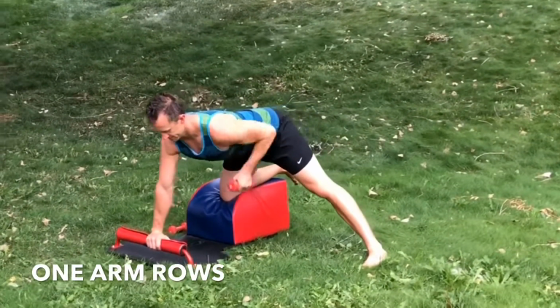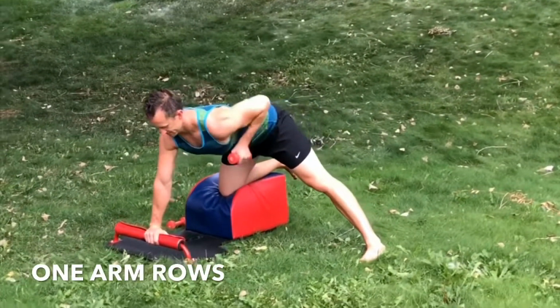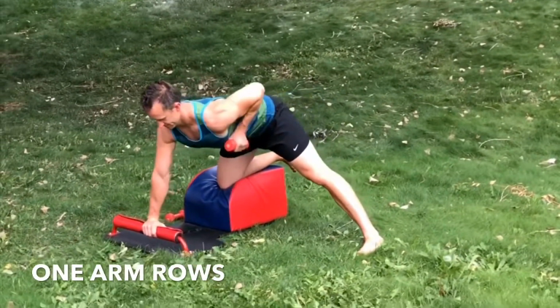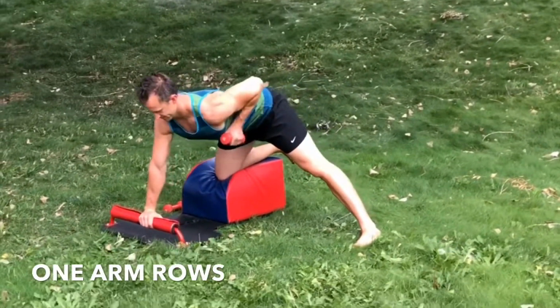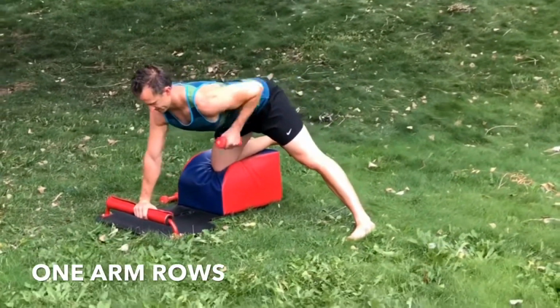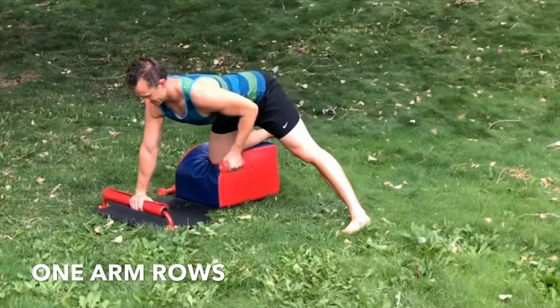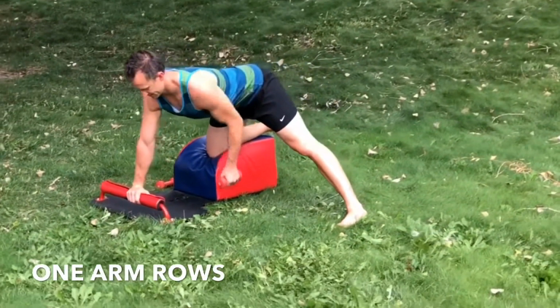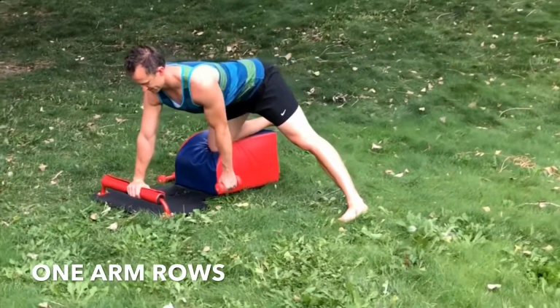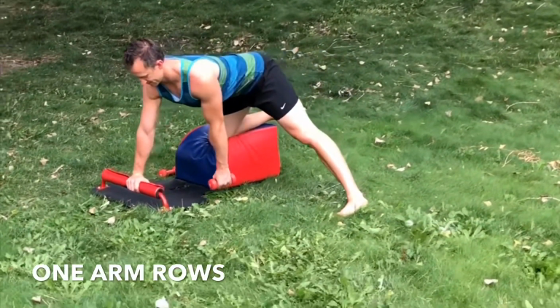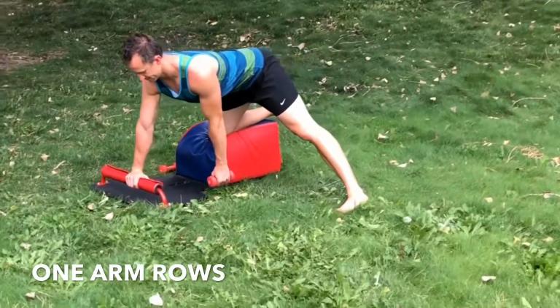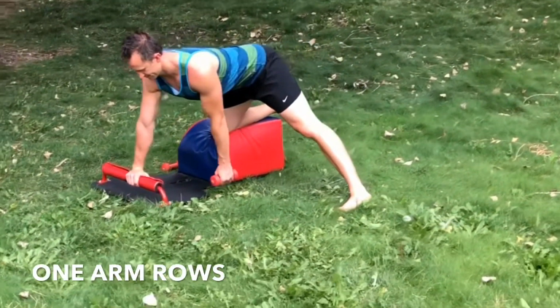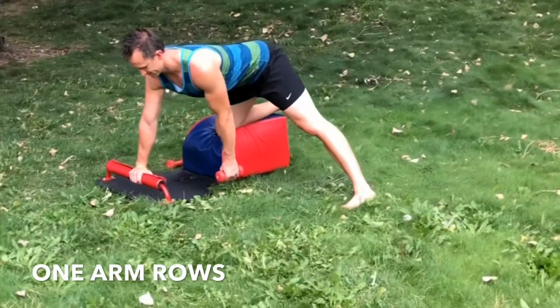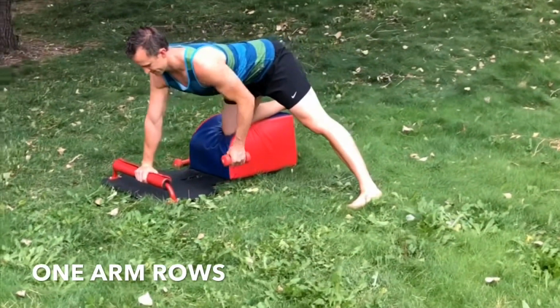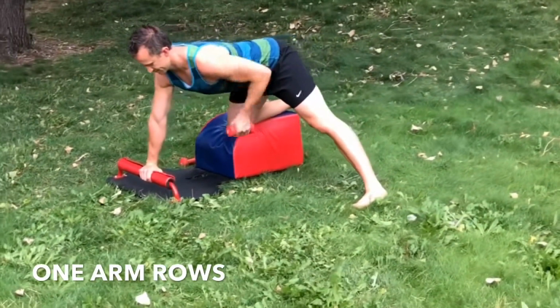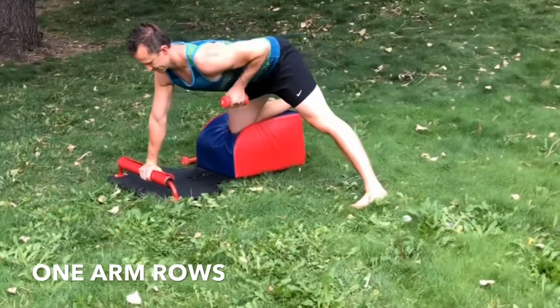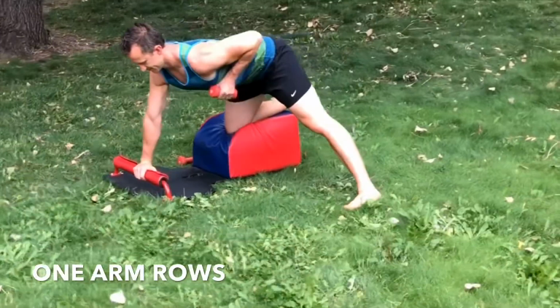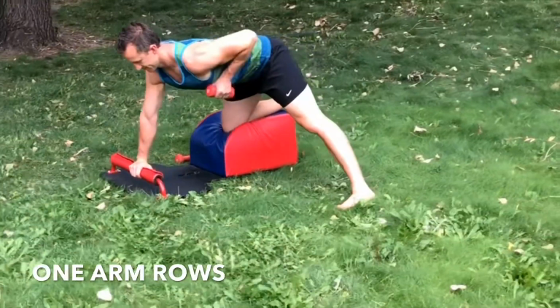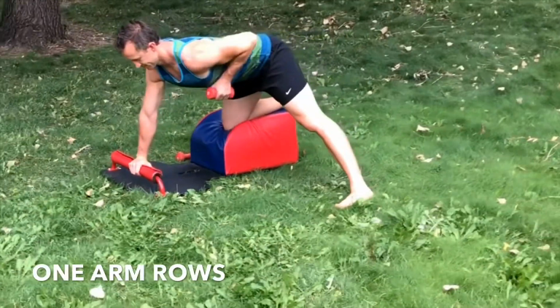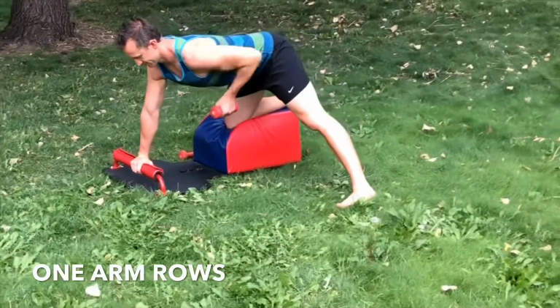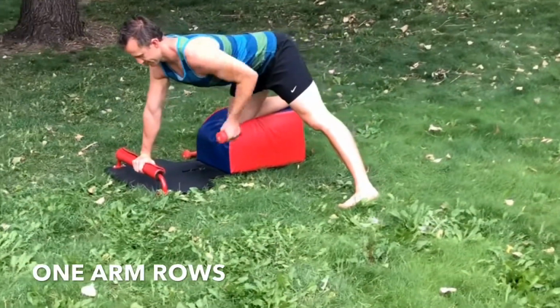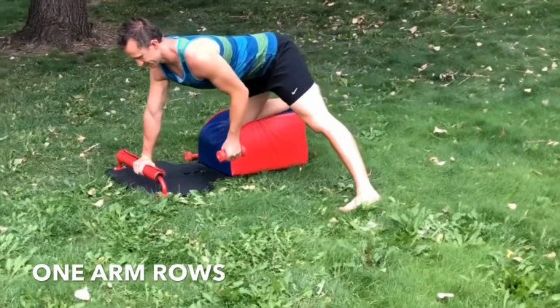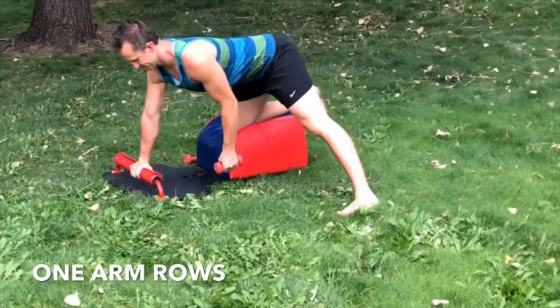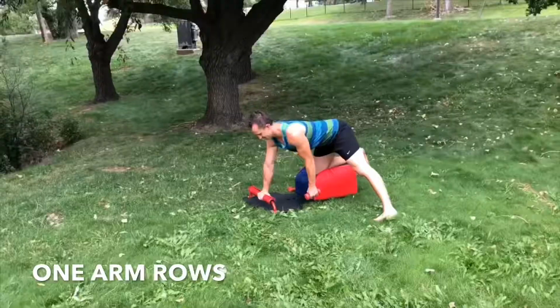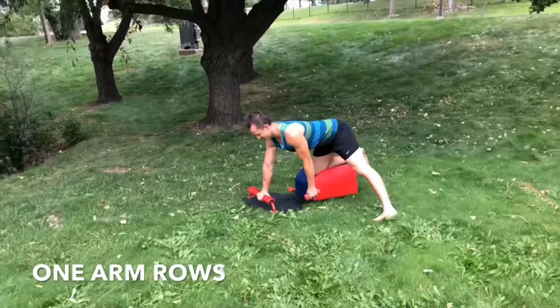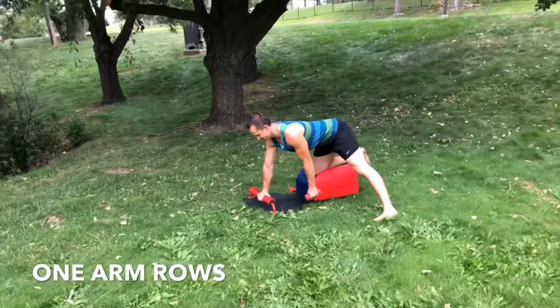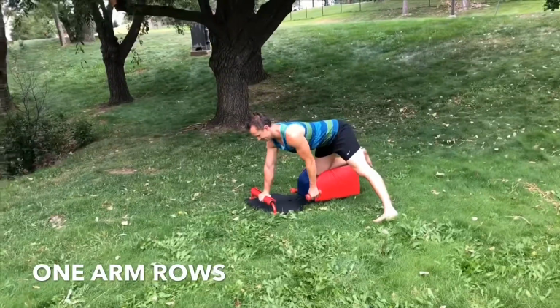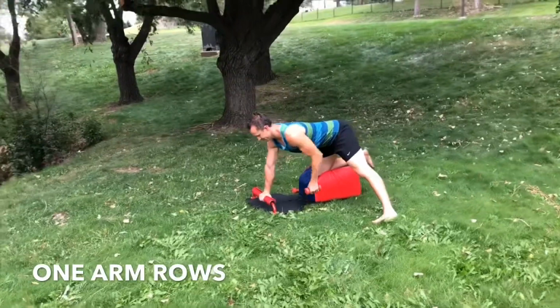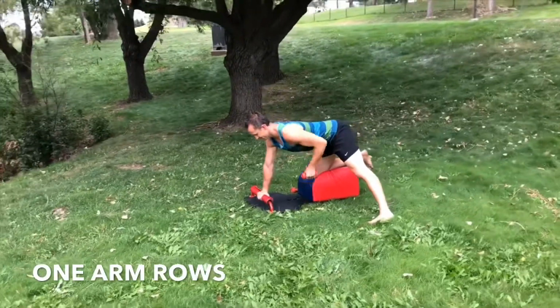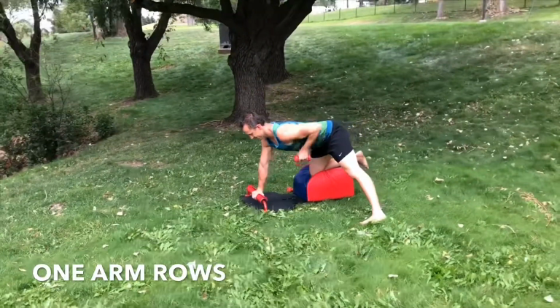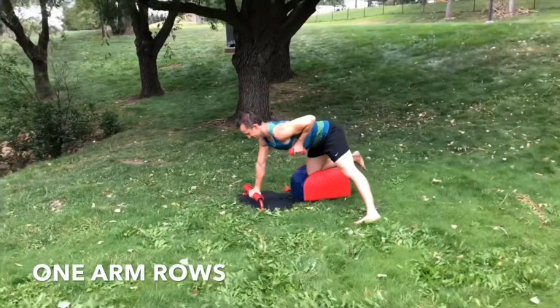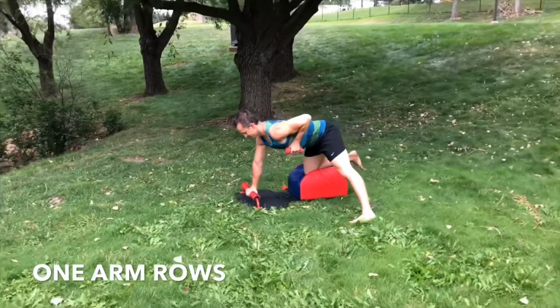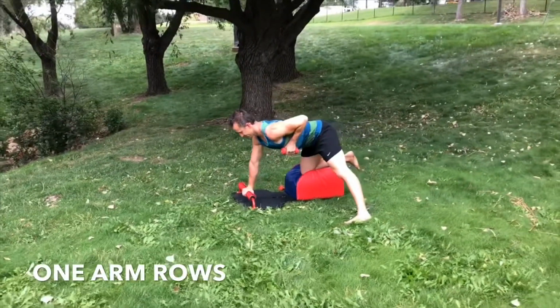Inhale, pull the weight up, entering the armpit. Exhale, lower and extend with control.